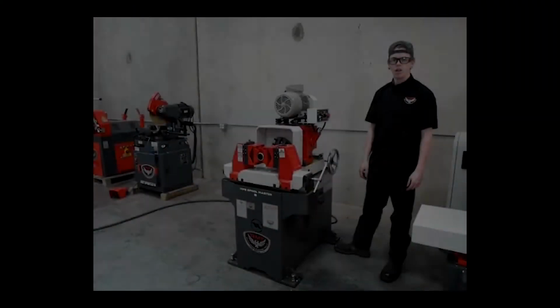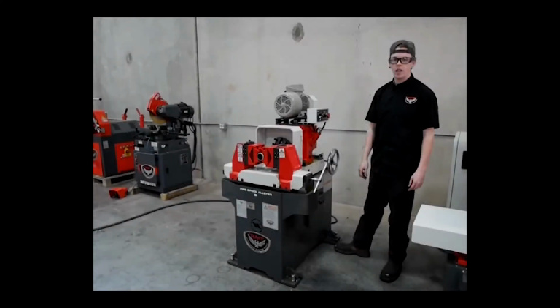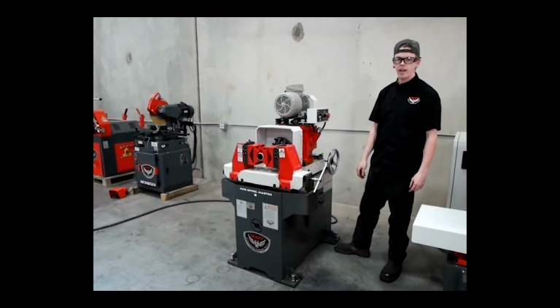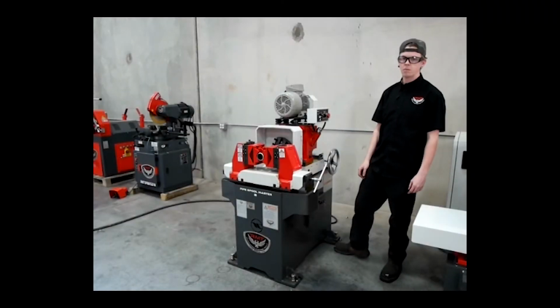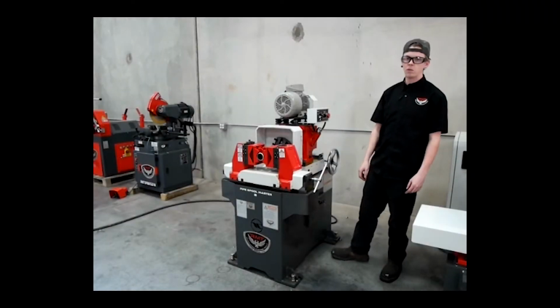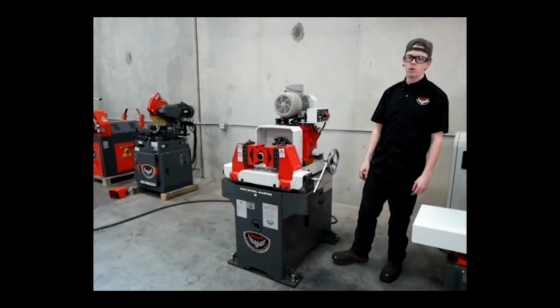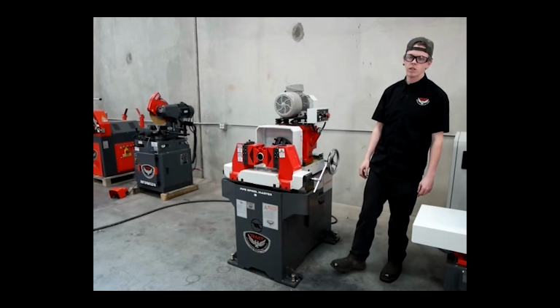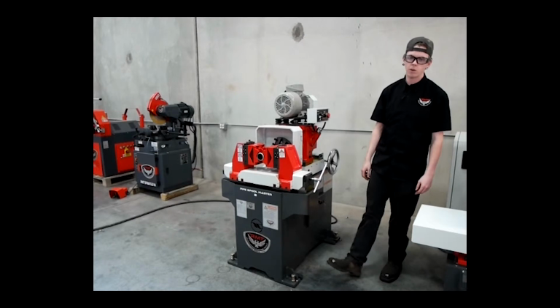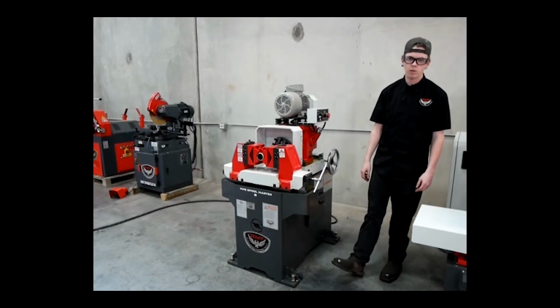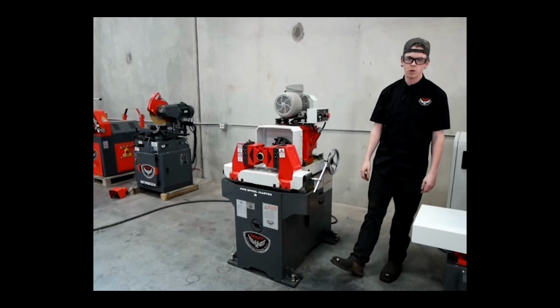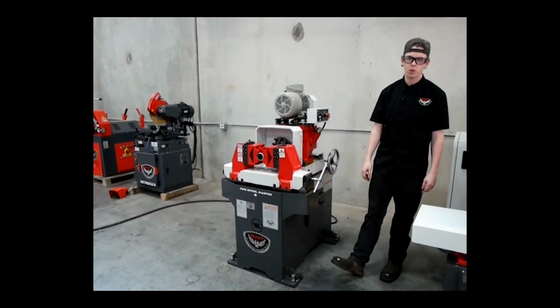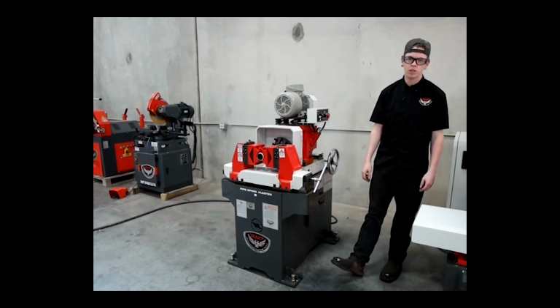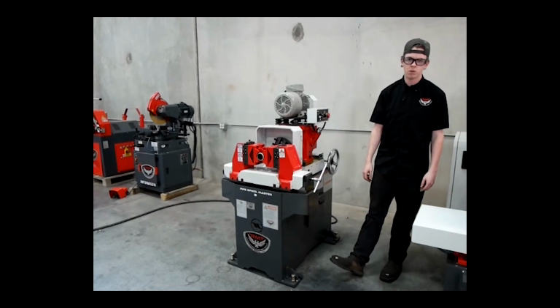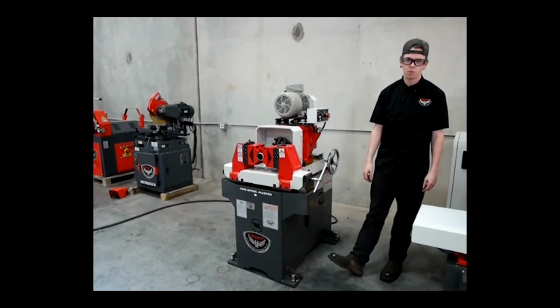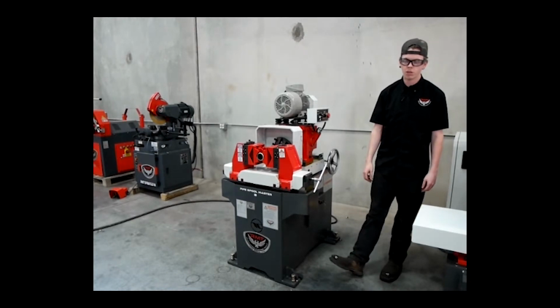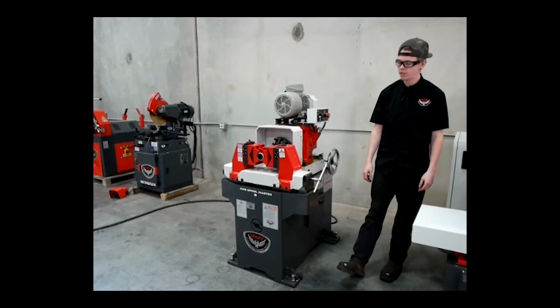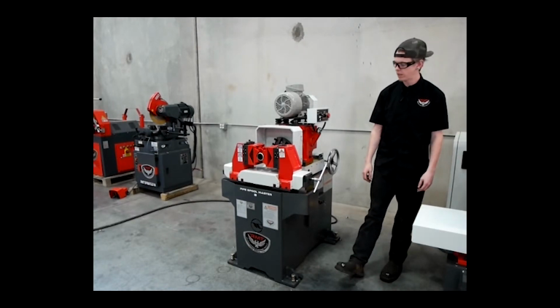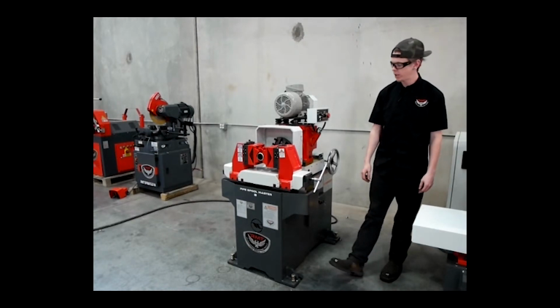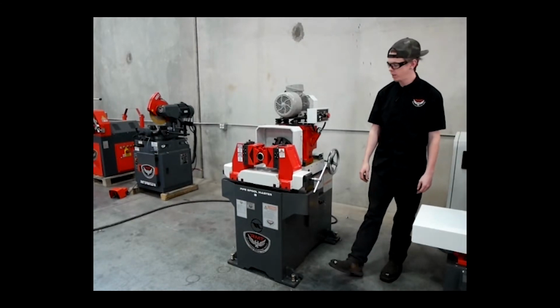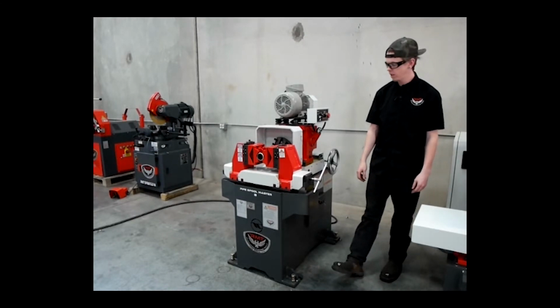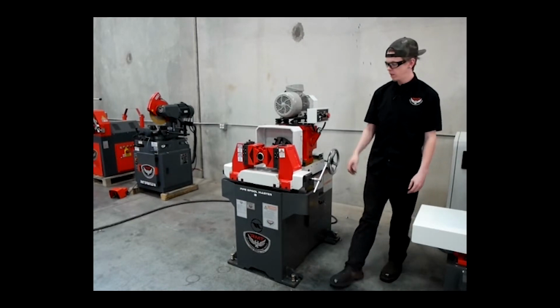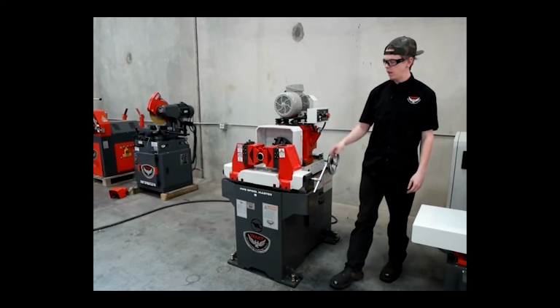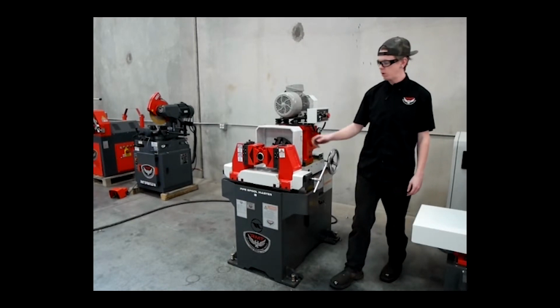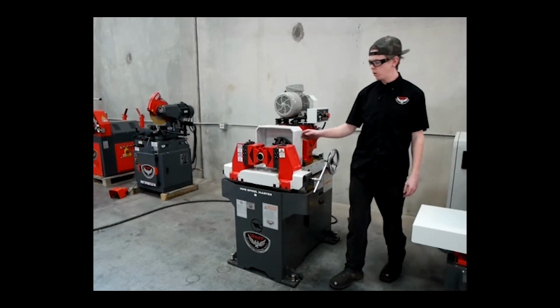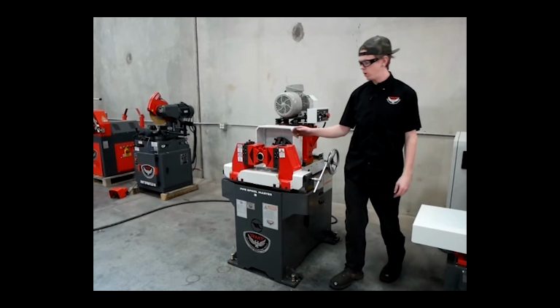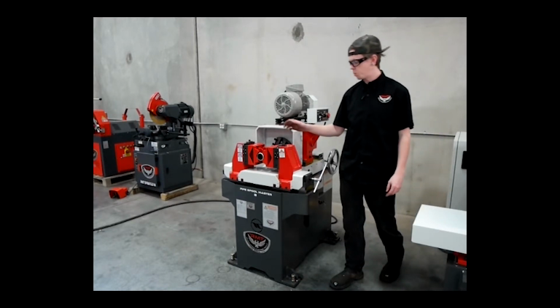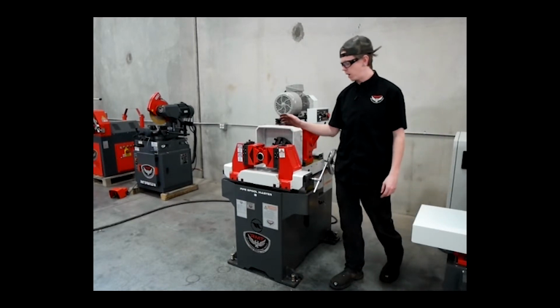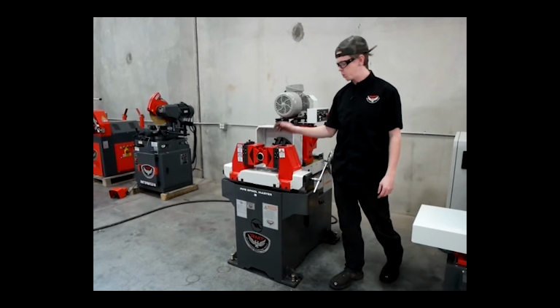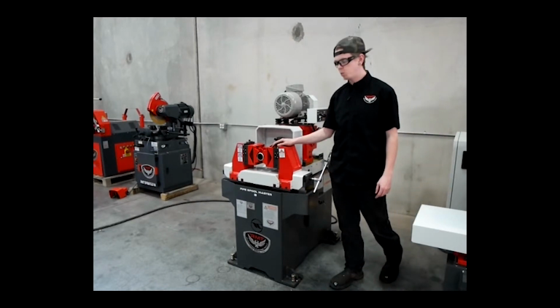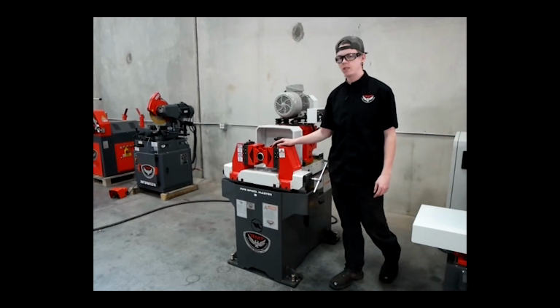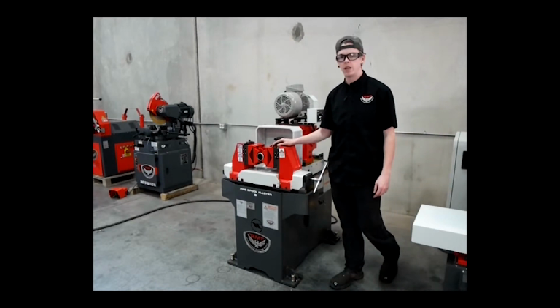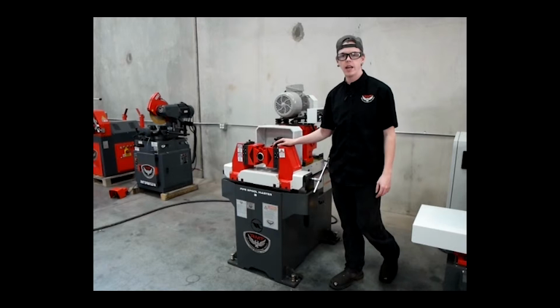Hey guys, my name is Colton Calmer with Revolution Machine Tools. I'm a service technician here. Today I want to go over our Pipe Spool Master 8.